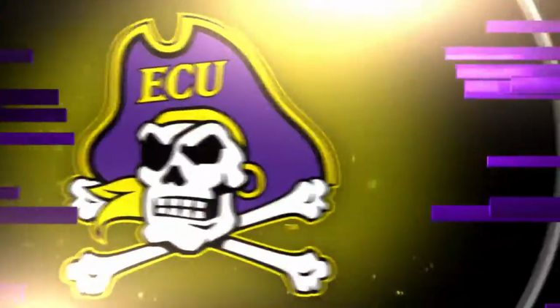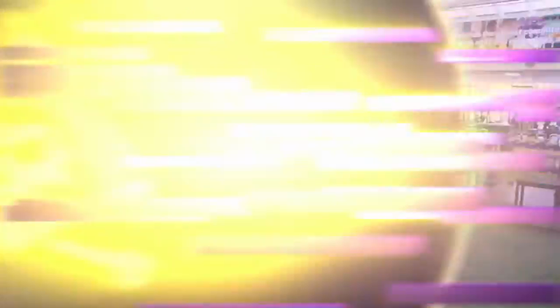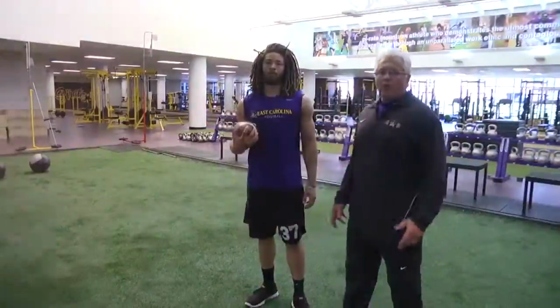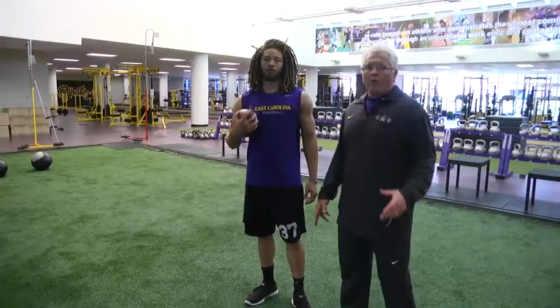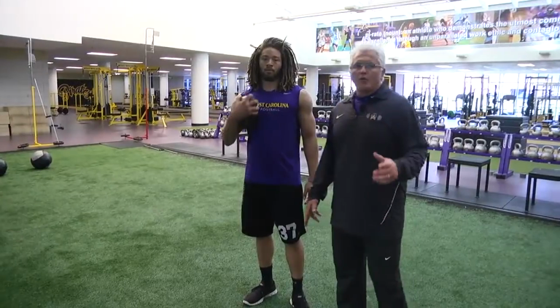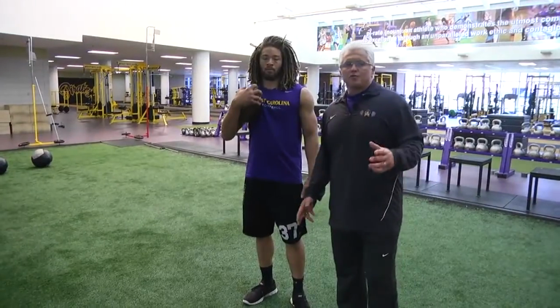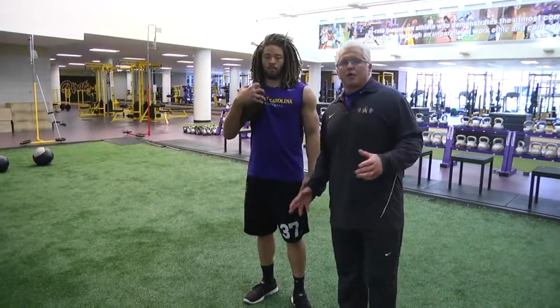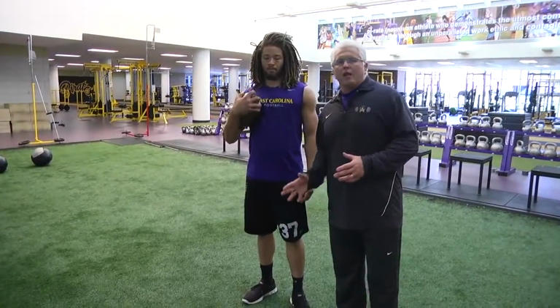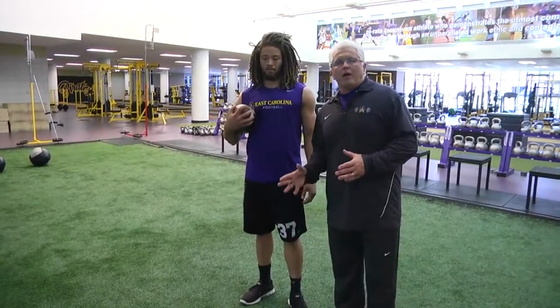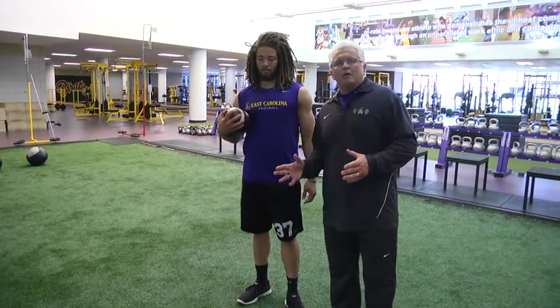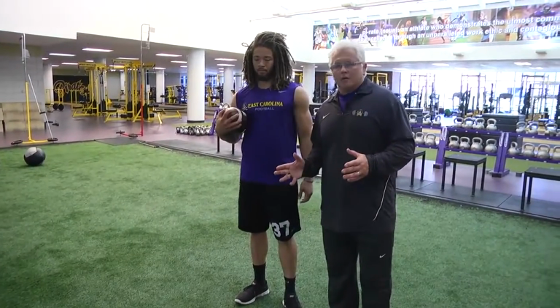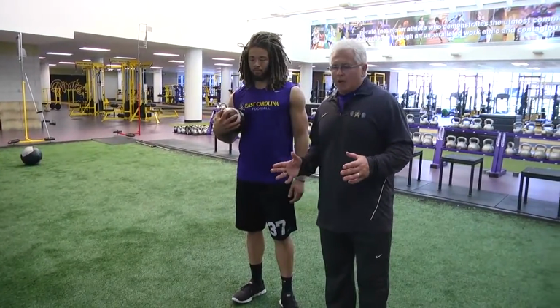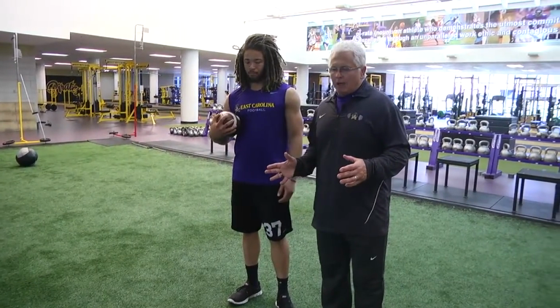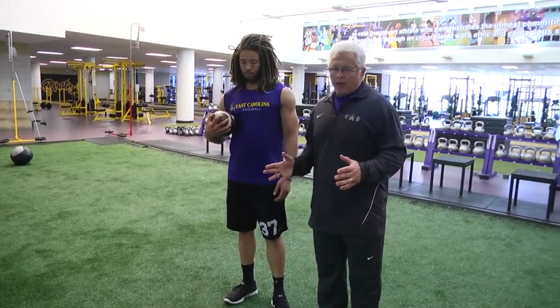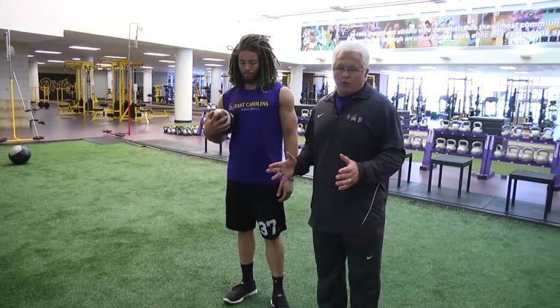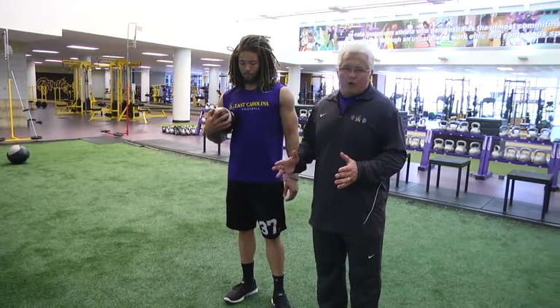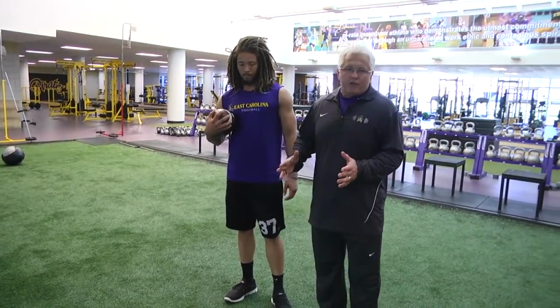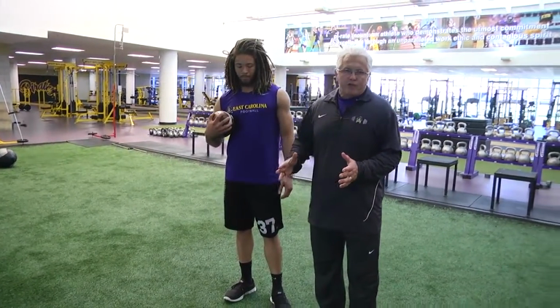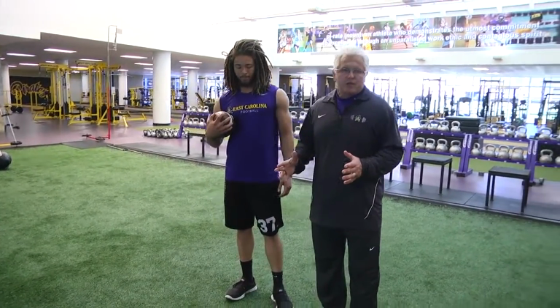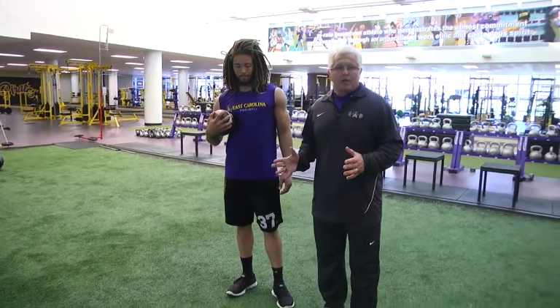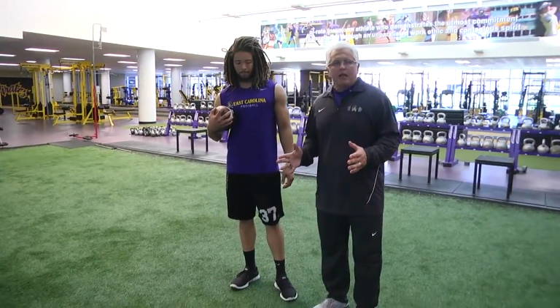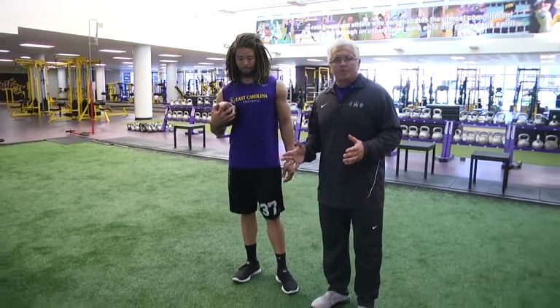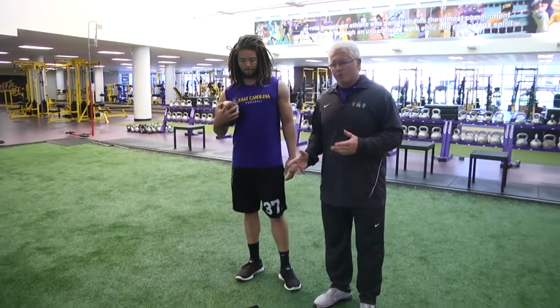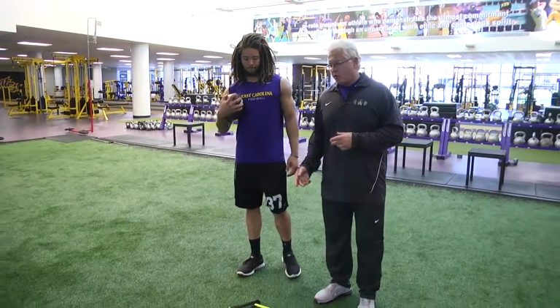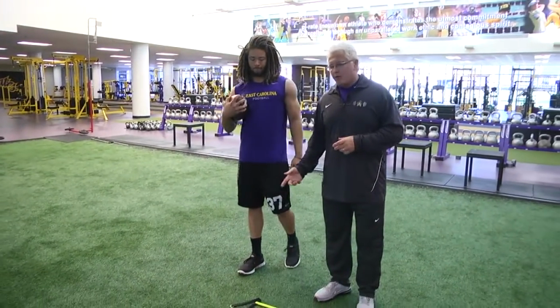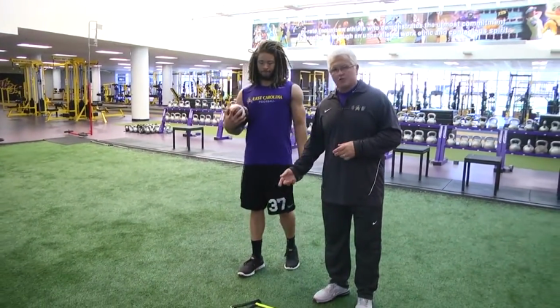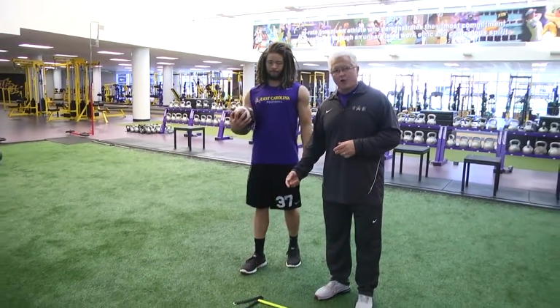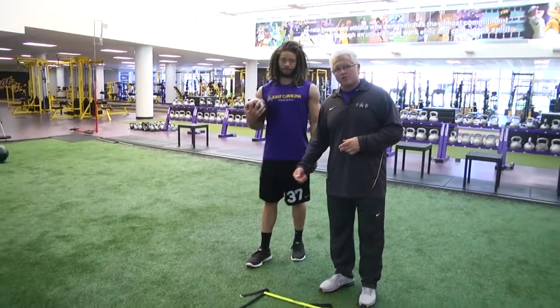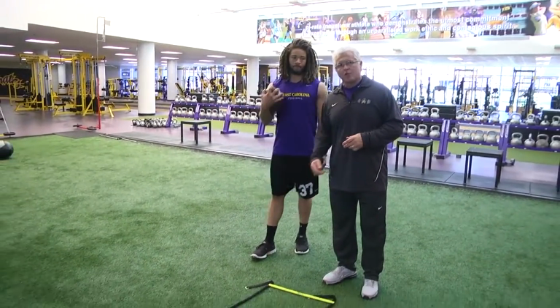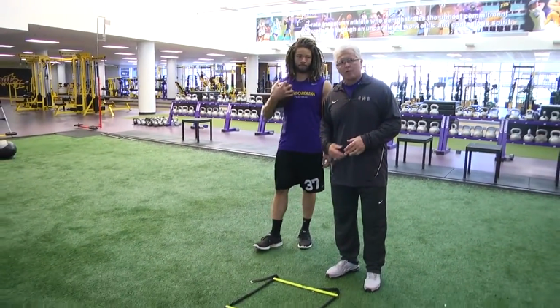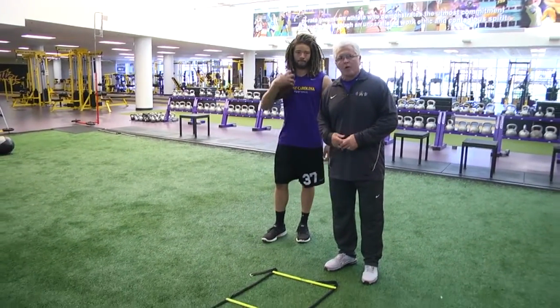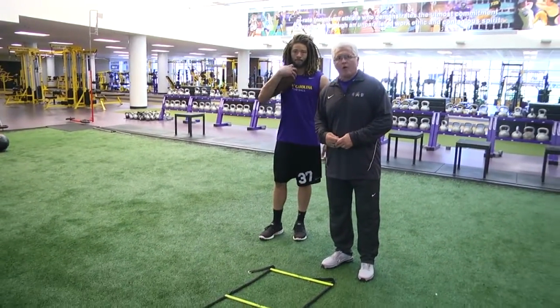We'll do one more drill now. I like the rotation in the hips. We call this crossover in the hulk.